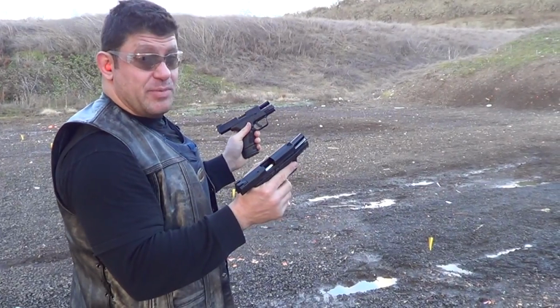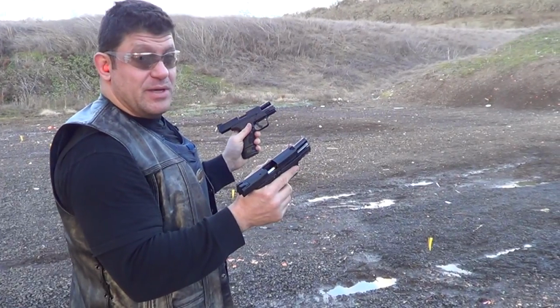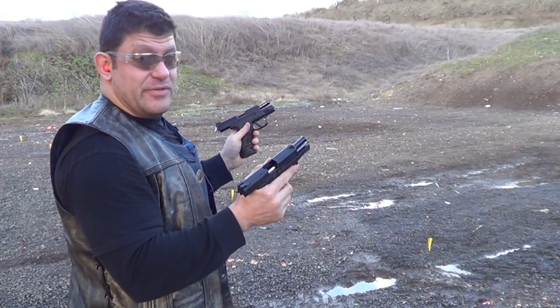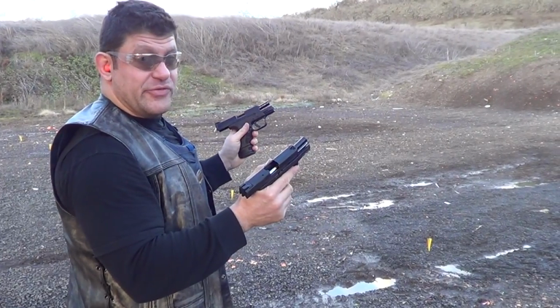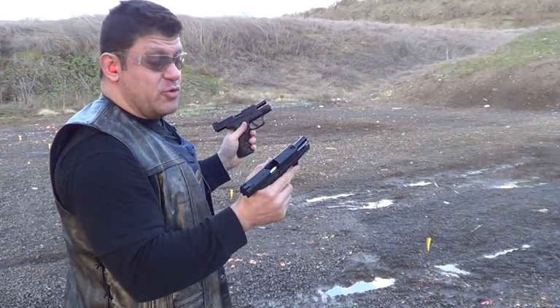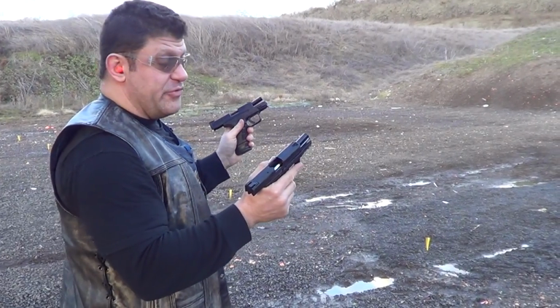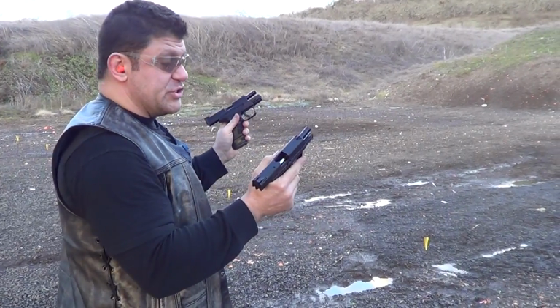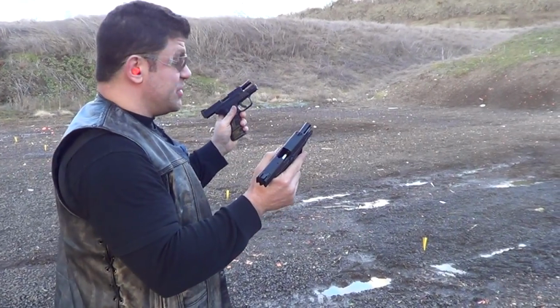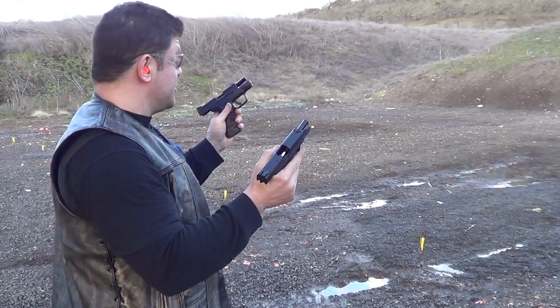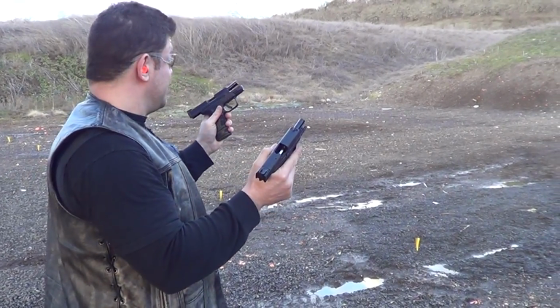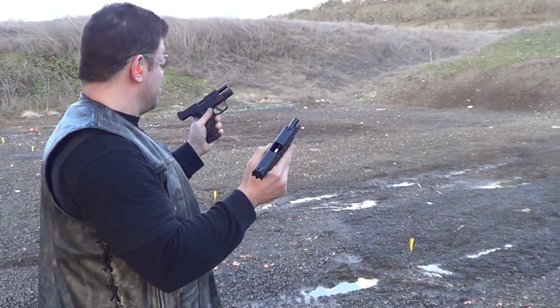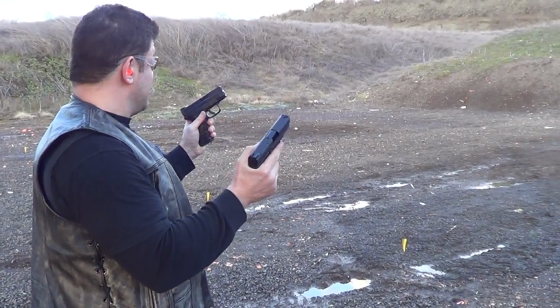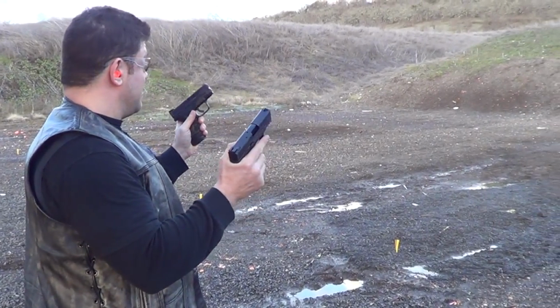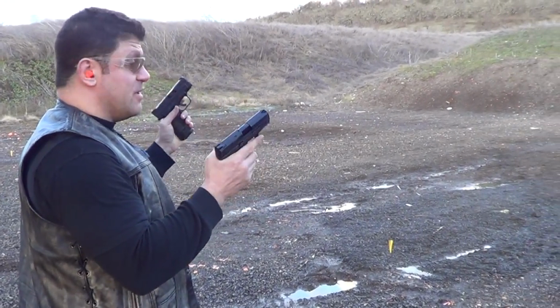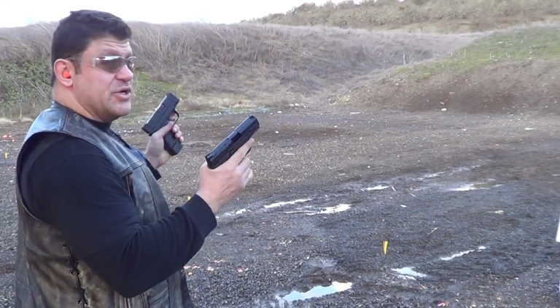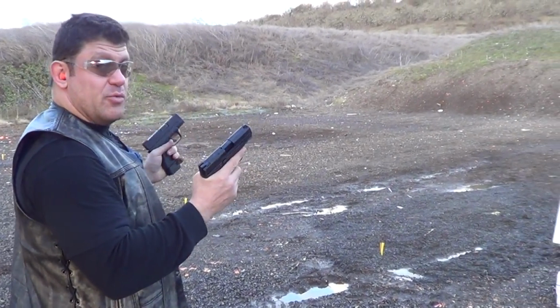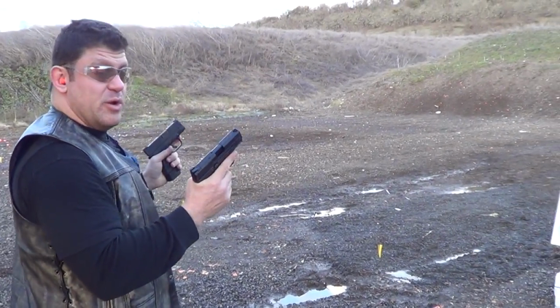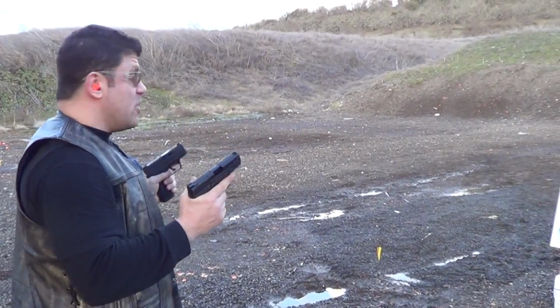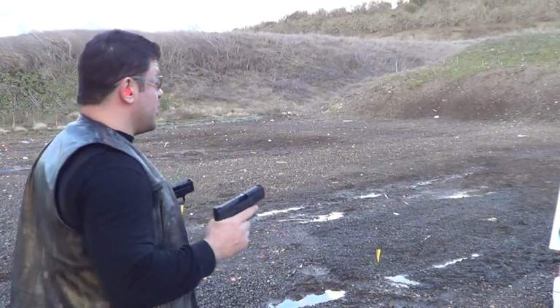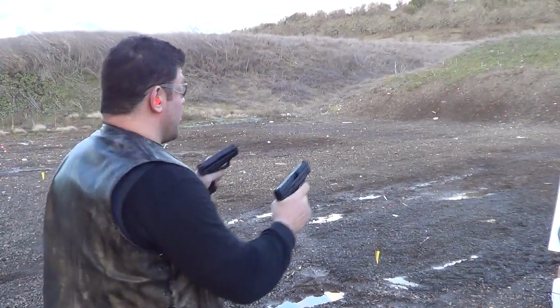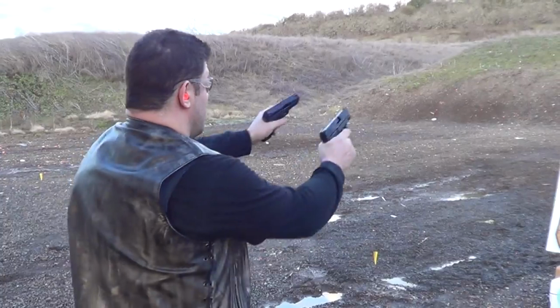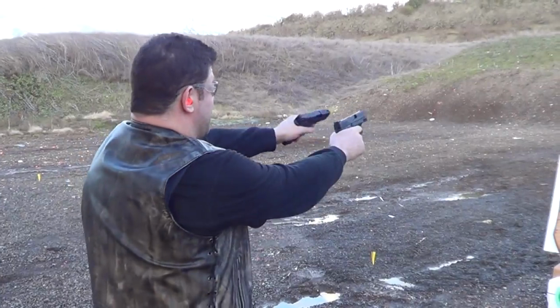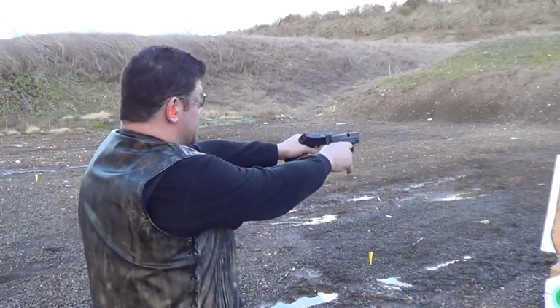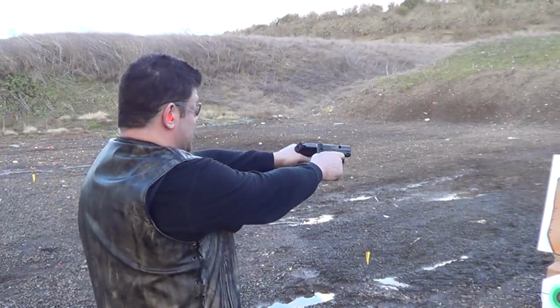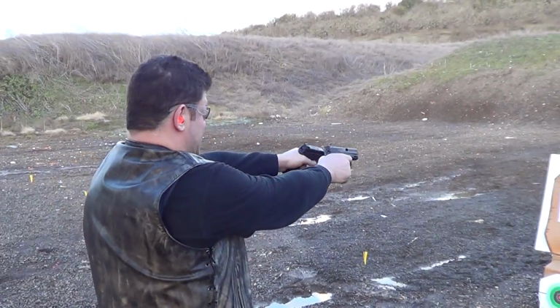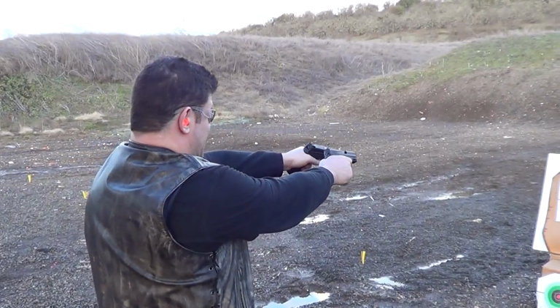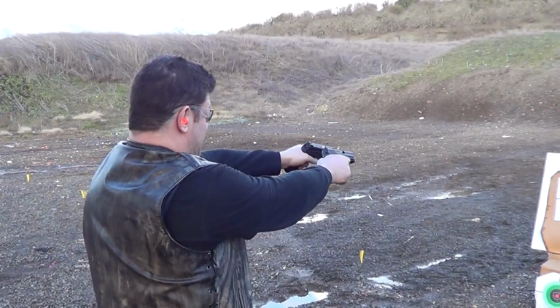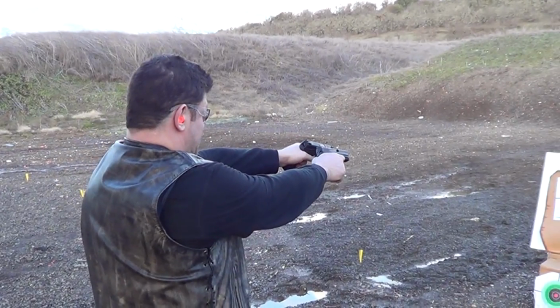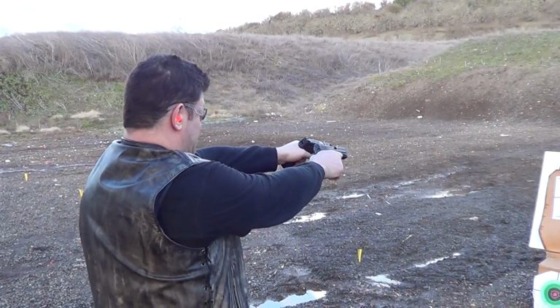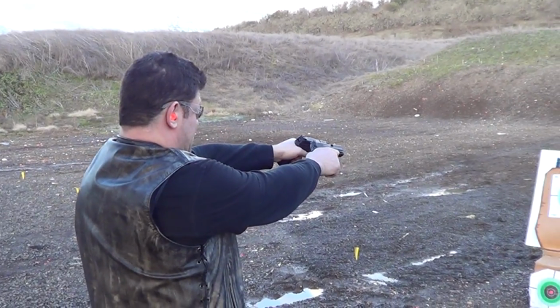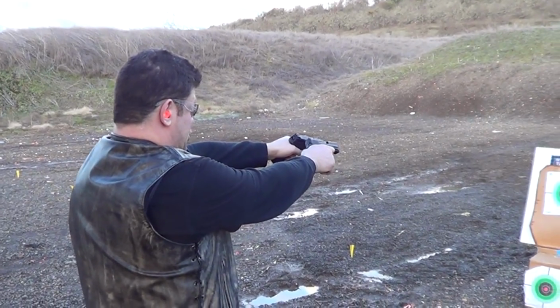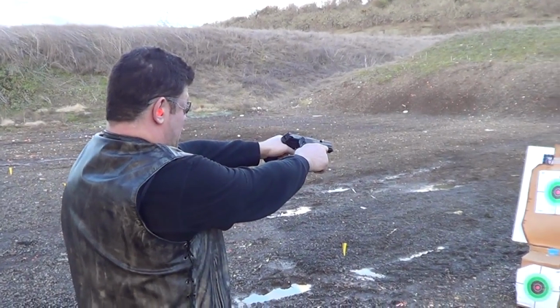I don't know if I'll get on target, but this is a cool function test. John Woo, eat your heart out — let's do this!